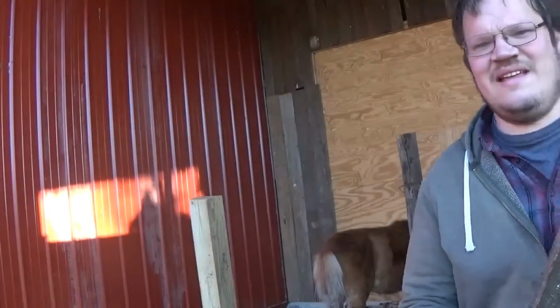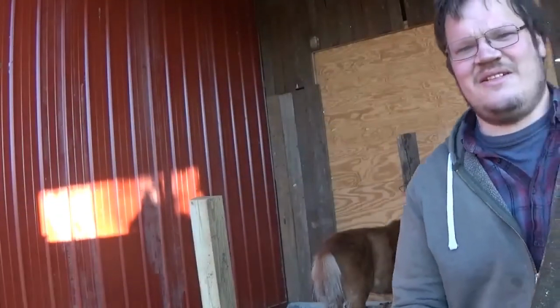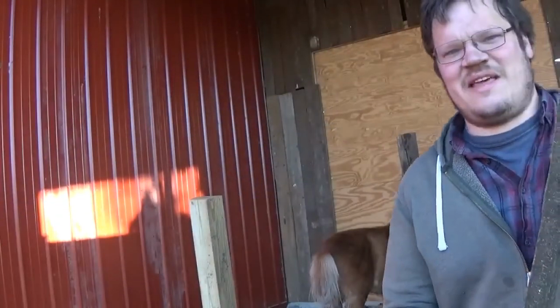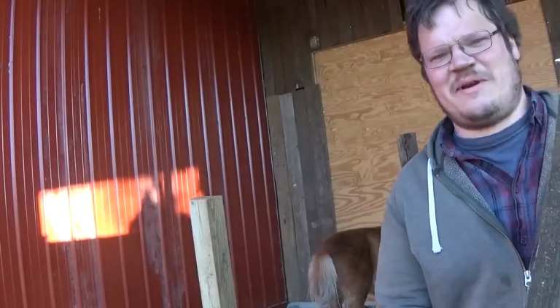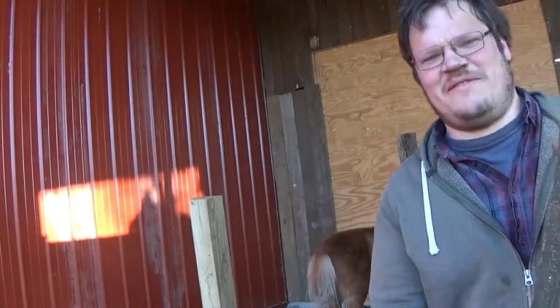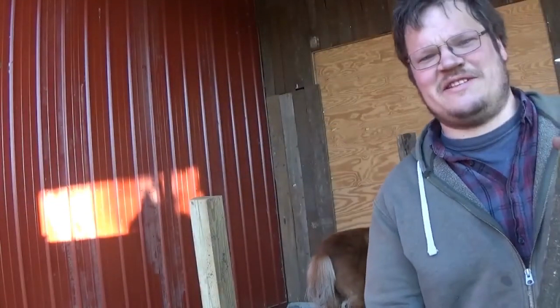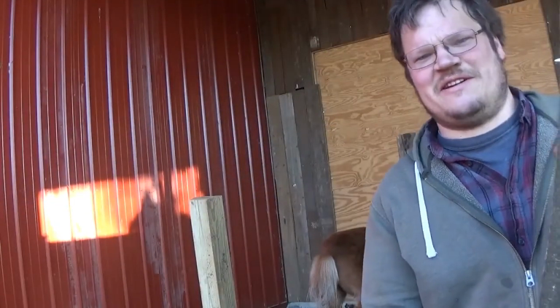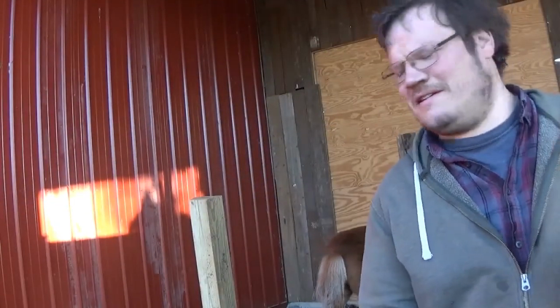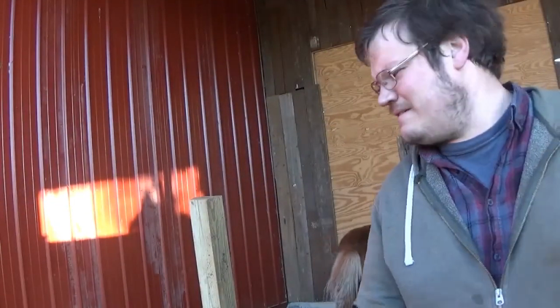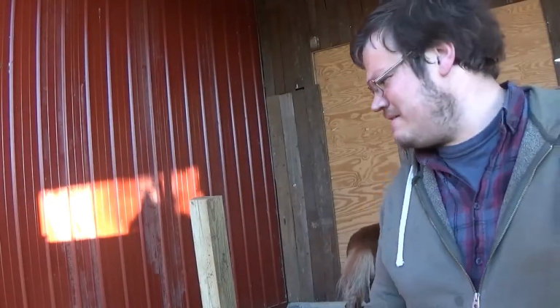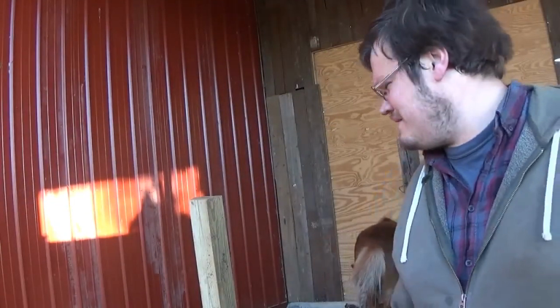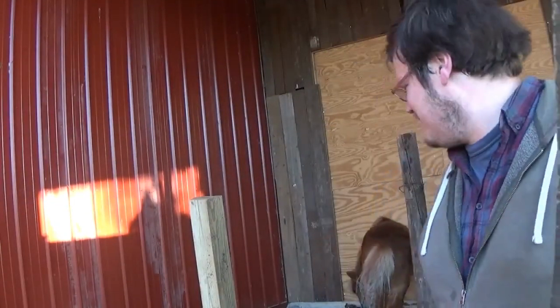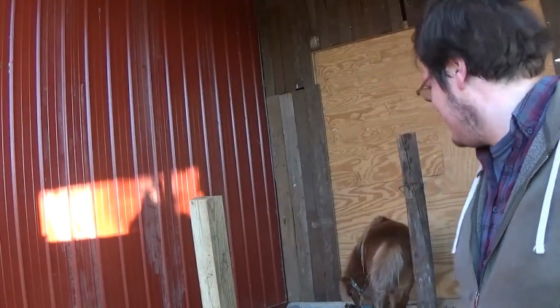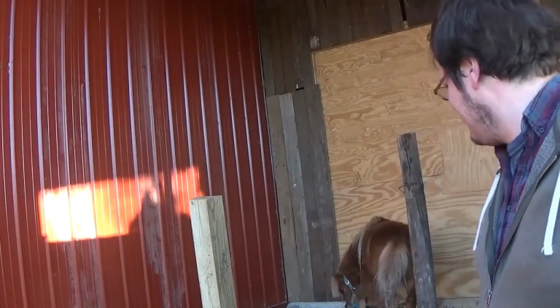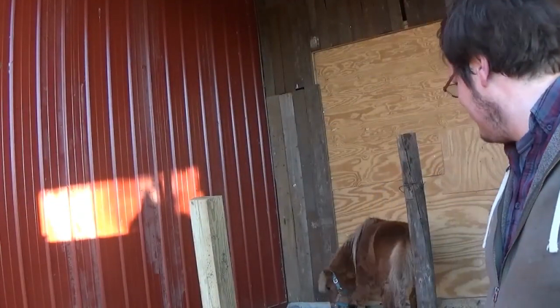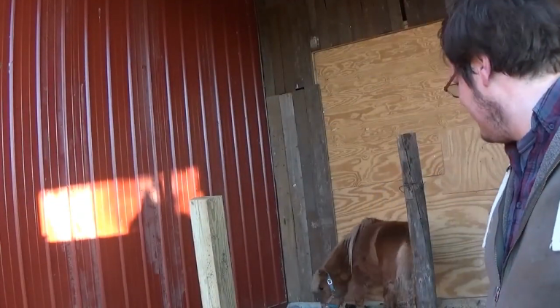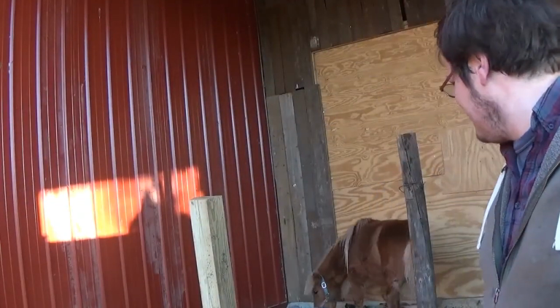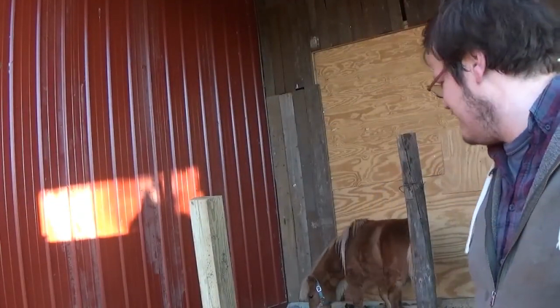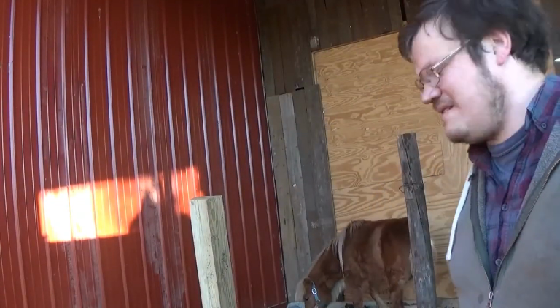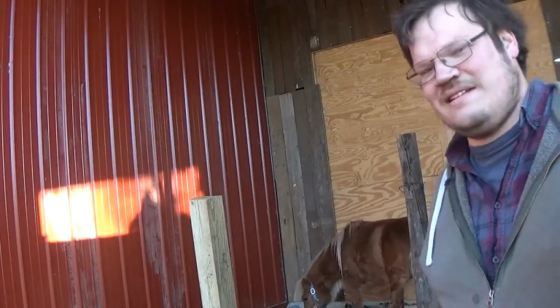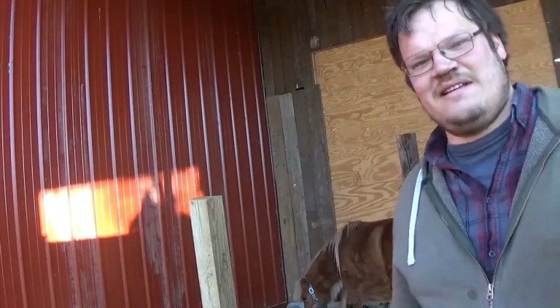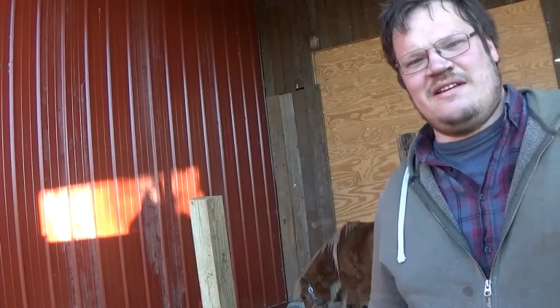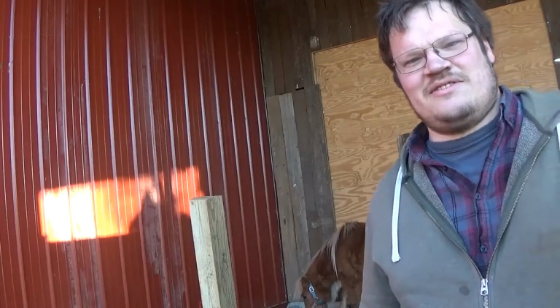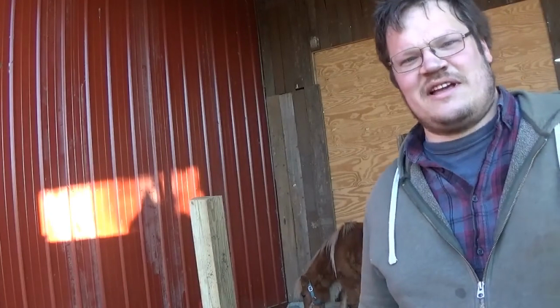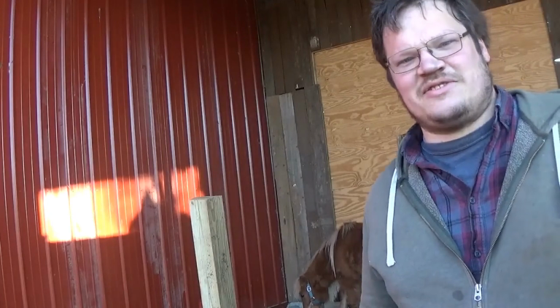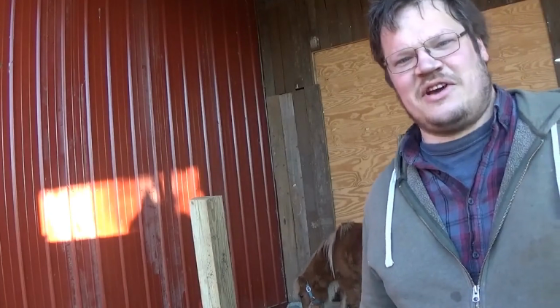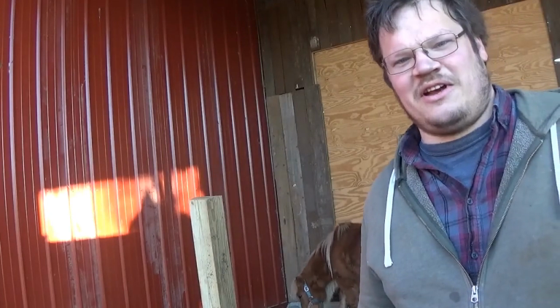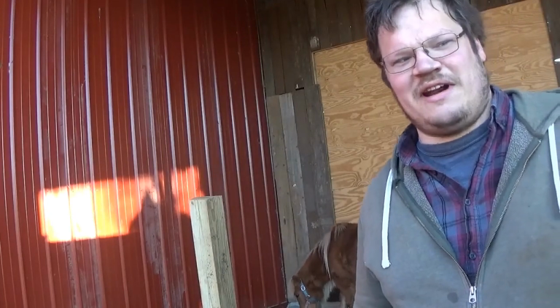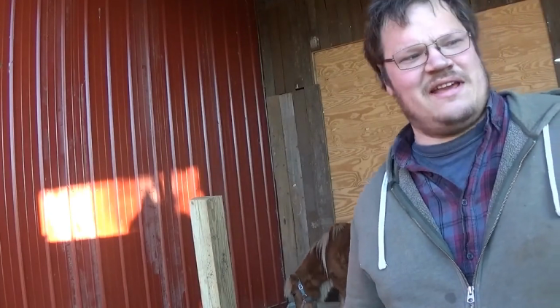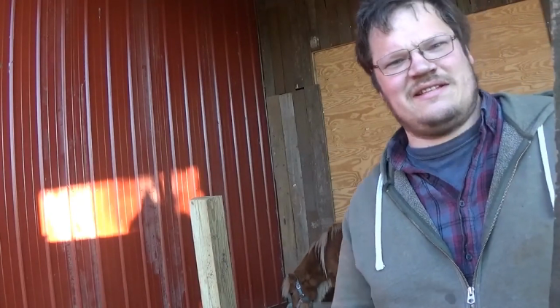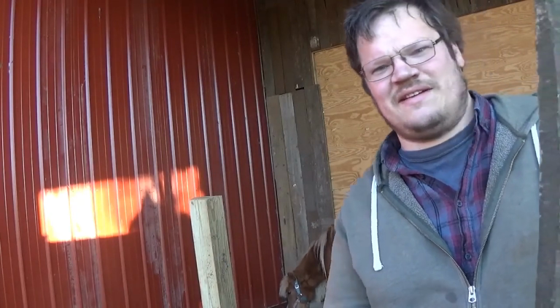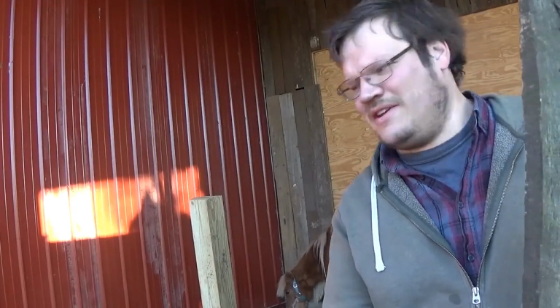Look at that, we've got a visitor. She likes her stall already — it's not even done.